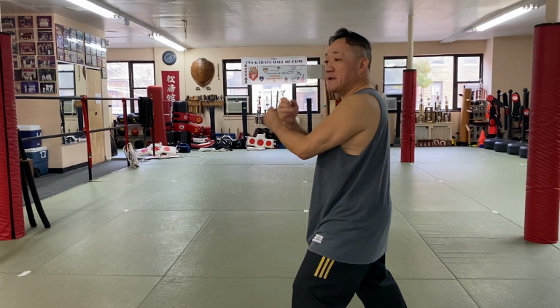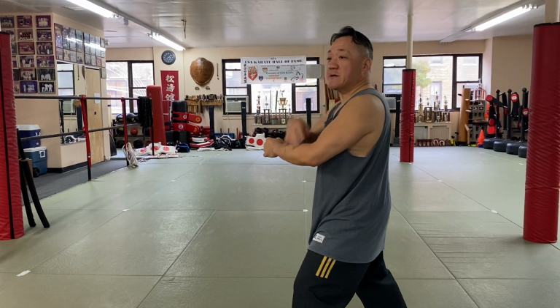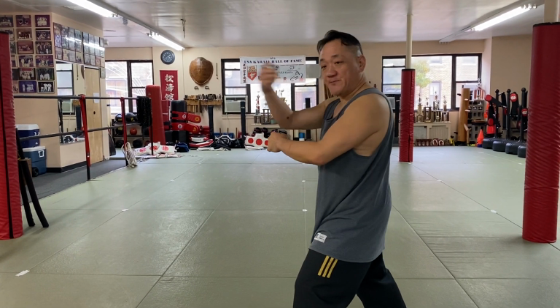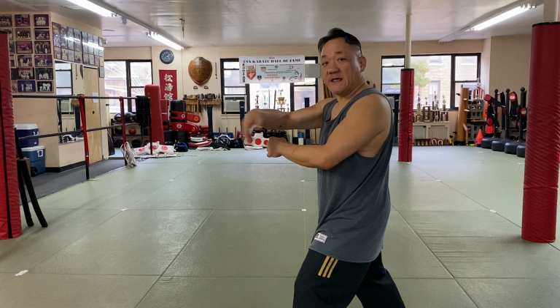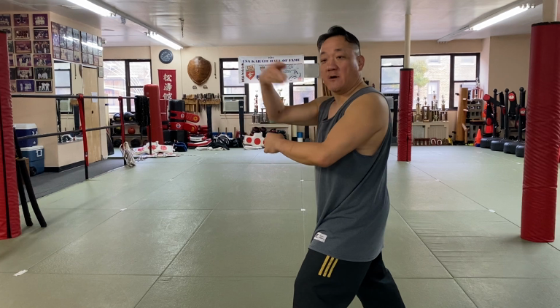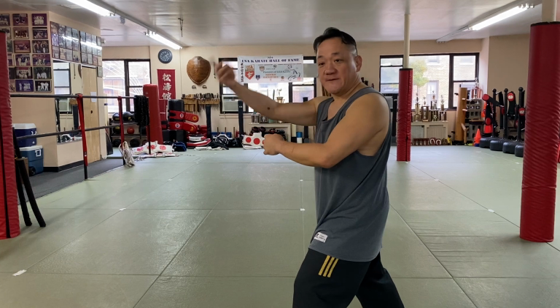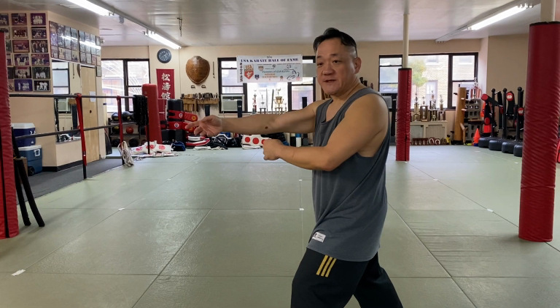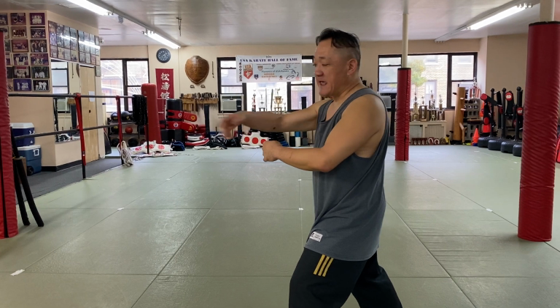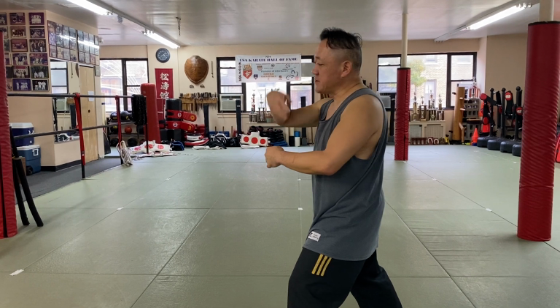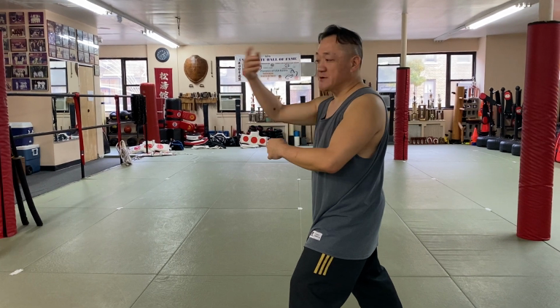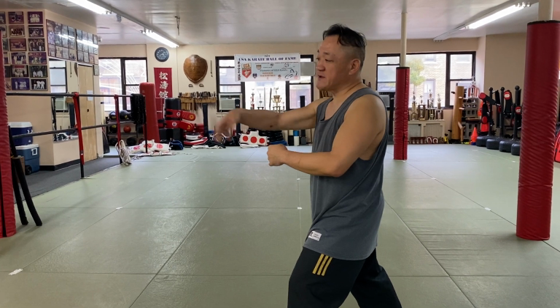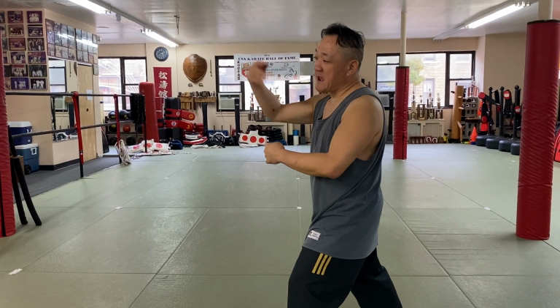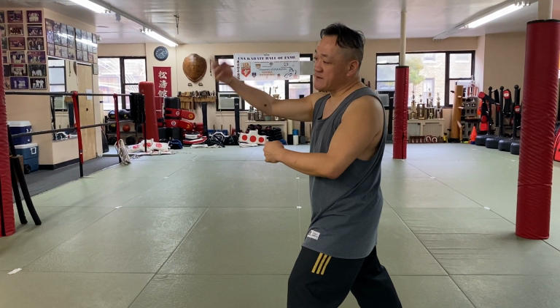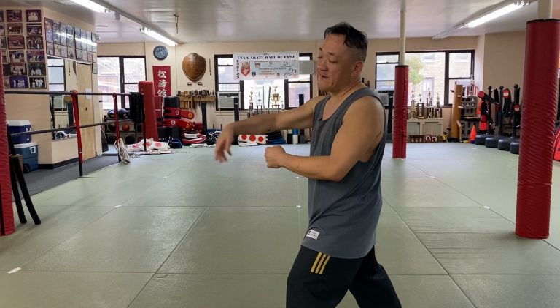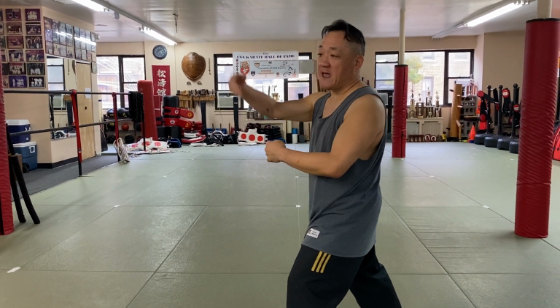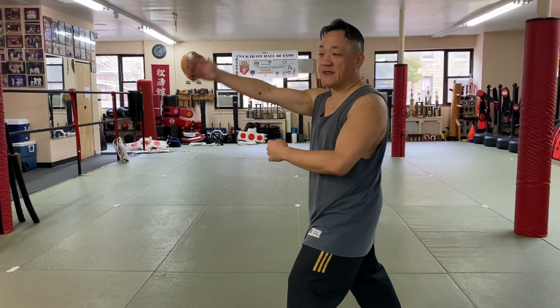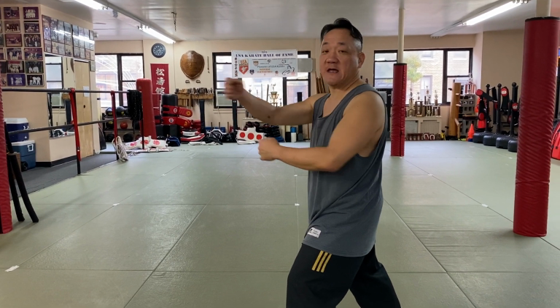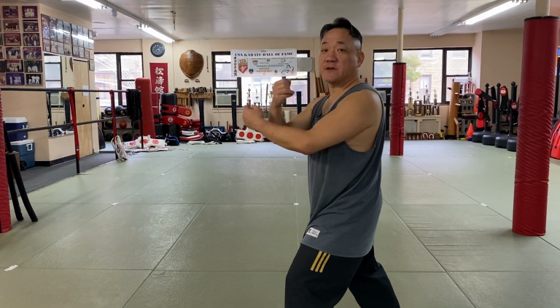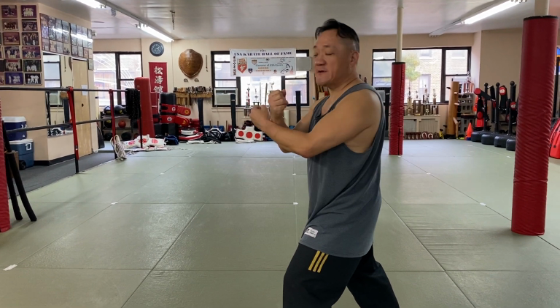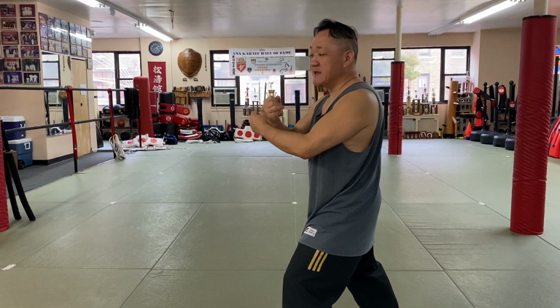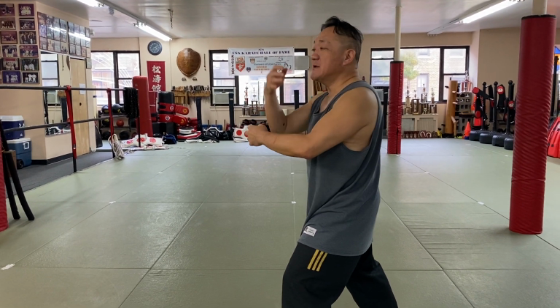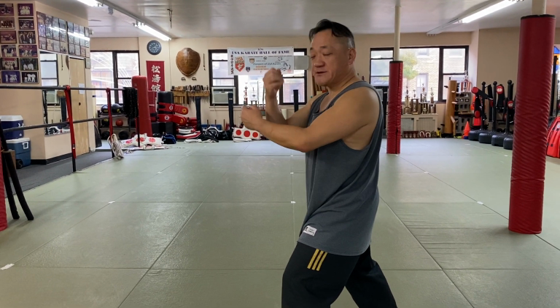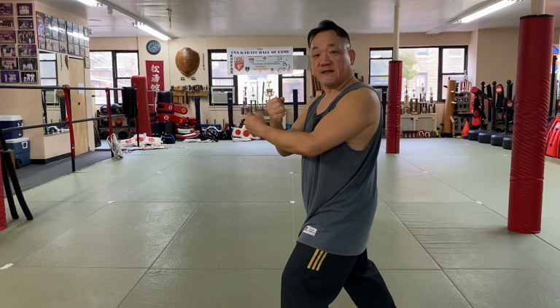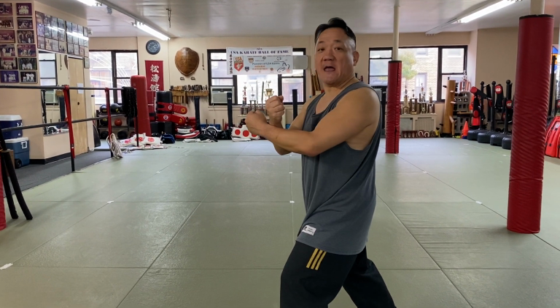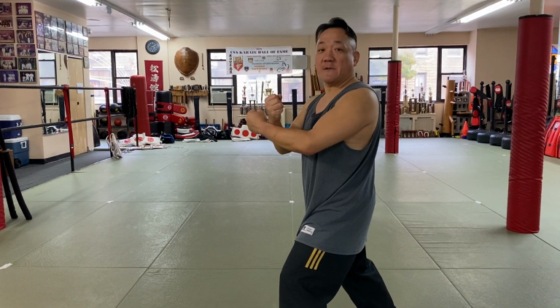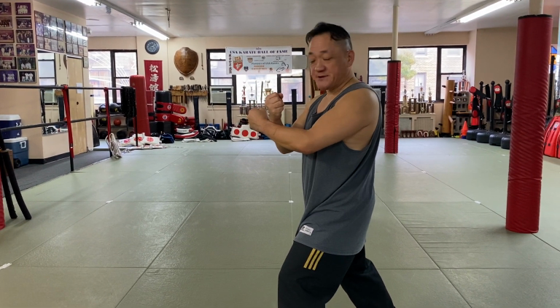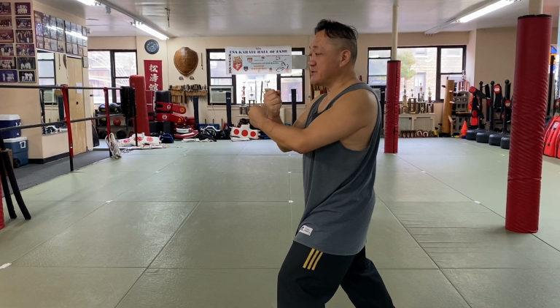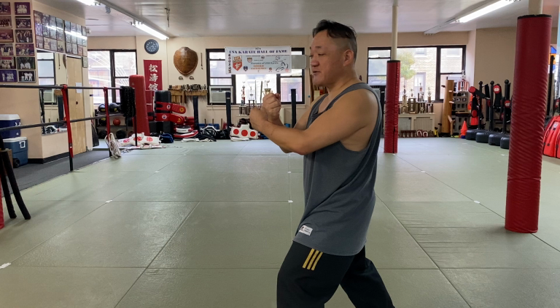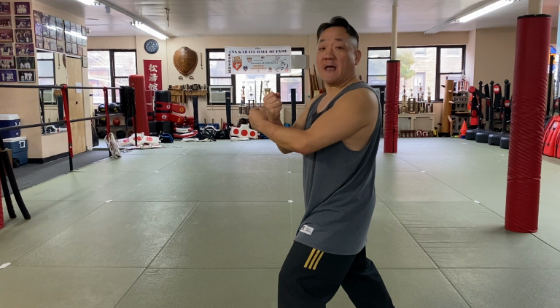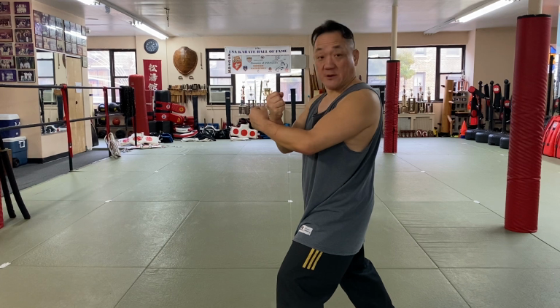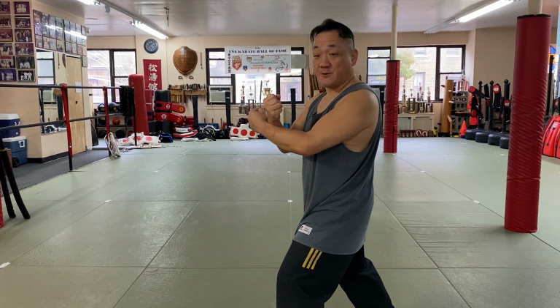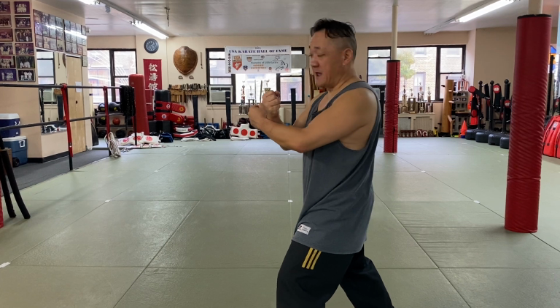And then we can repeat as often as we like. You can do it three times, five times, ten times, whatever you like. I'm just going to do it three times, one more time.